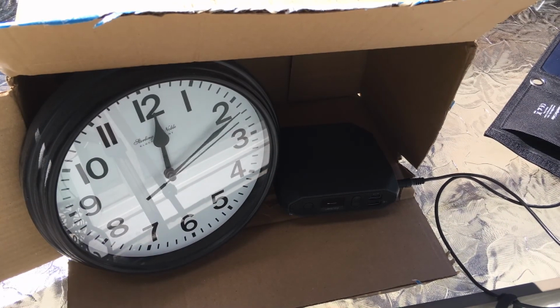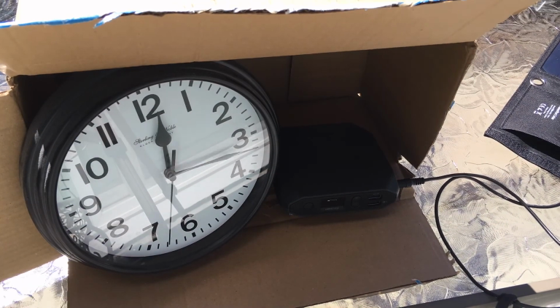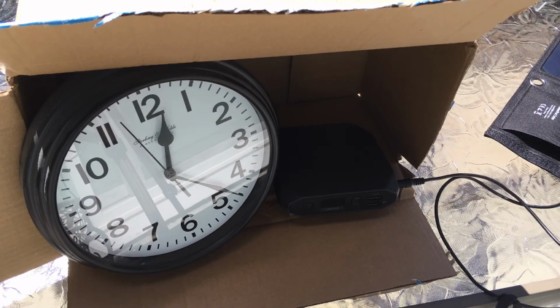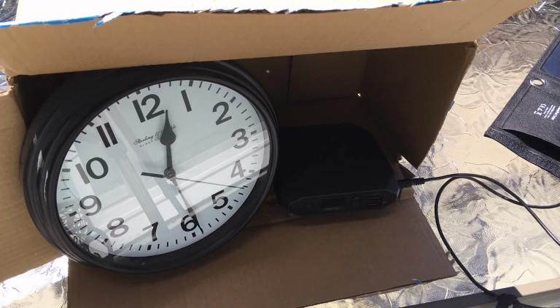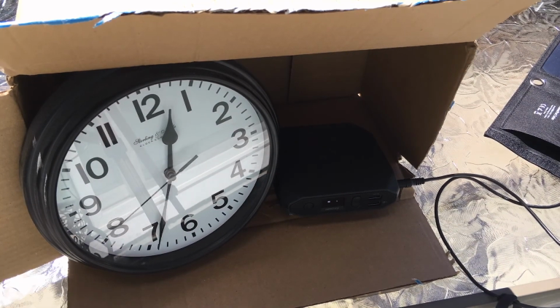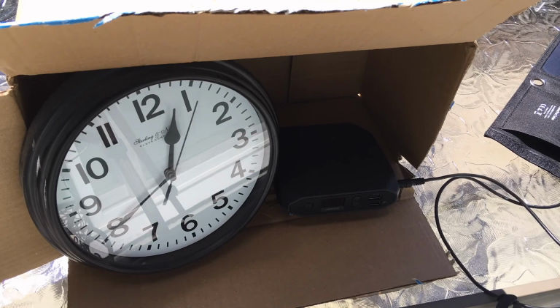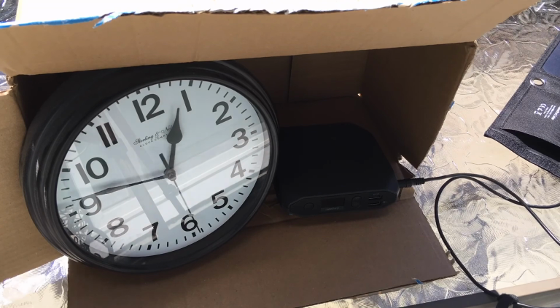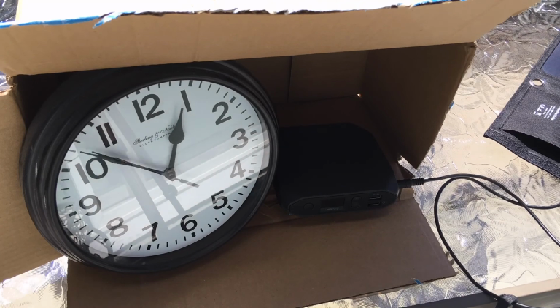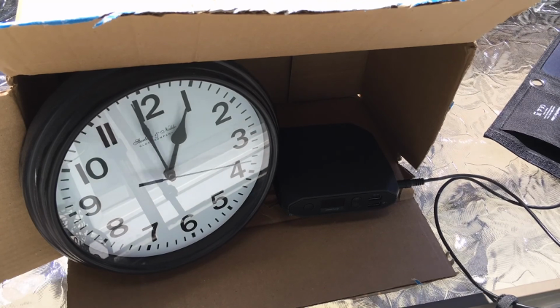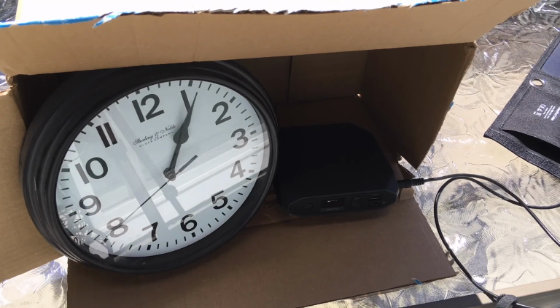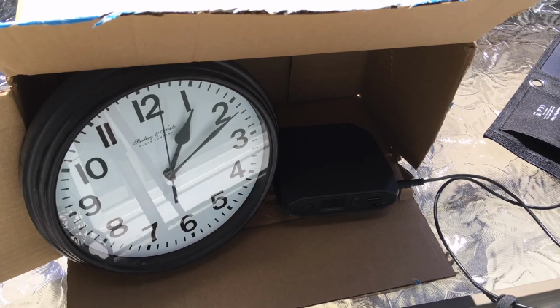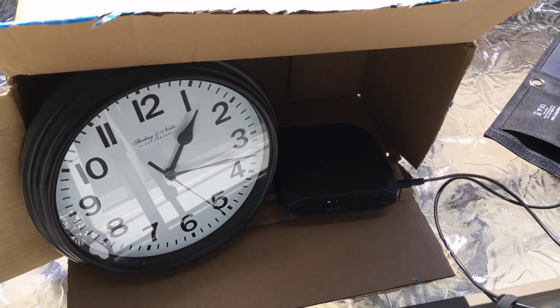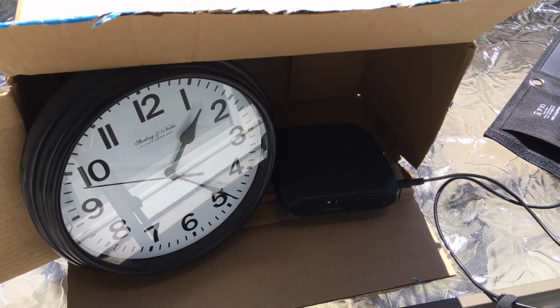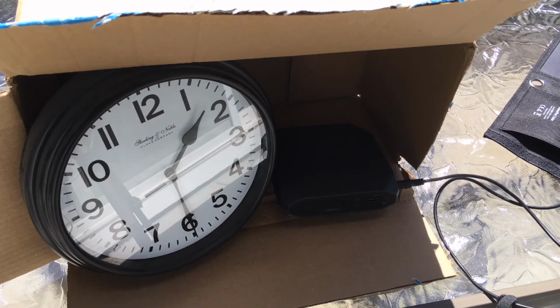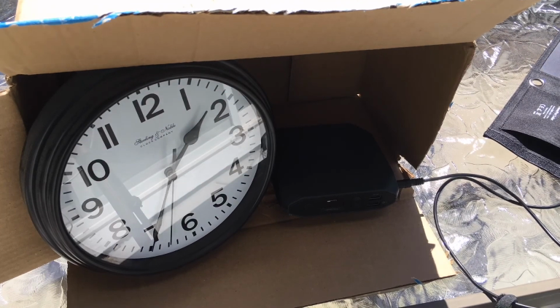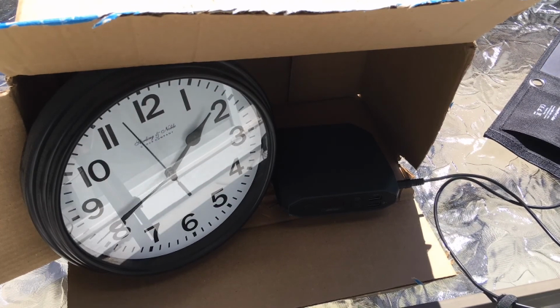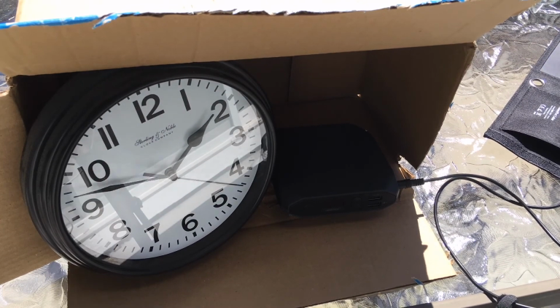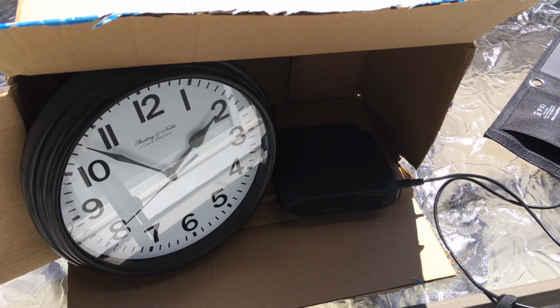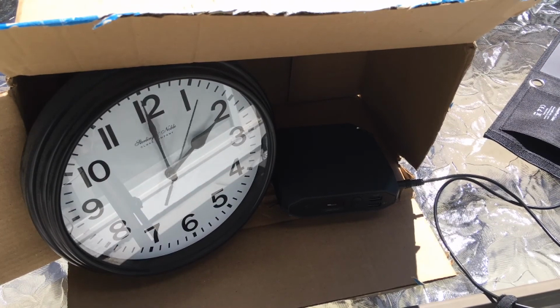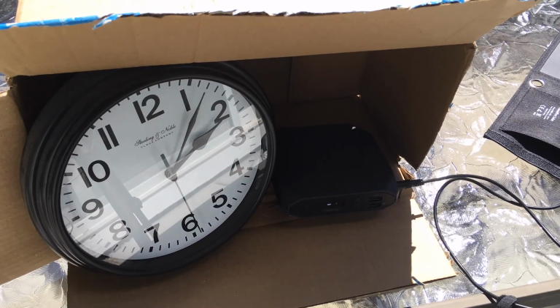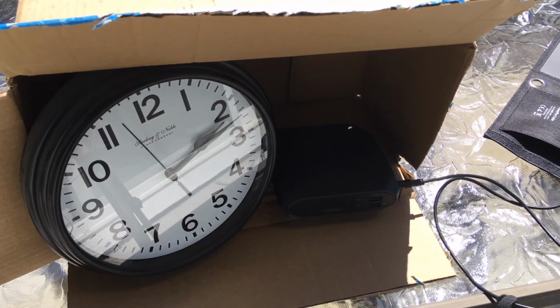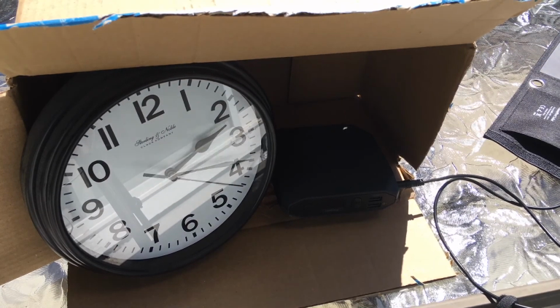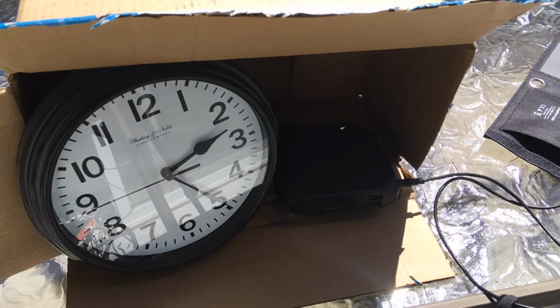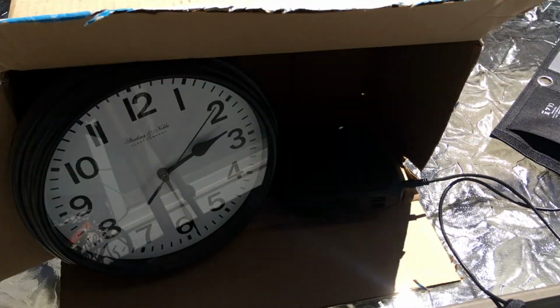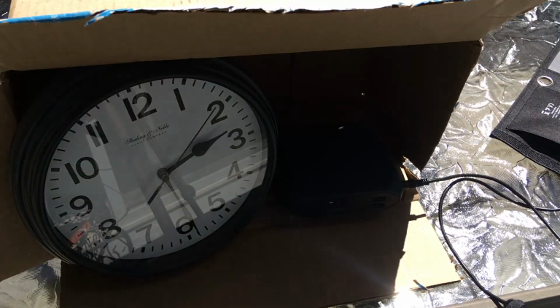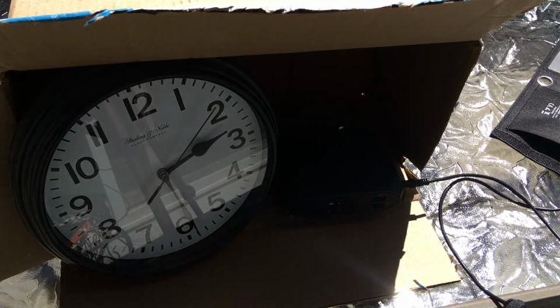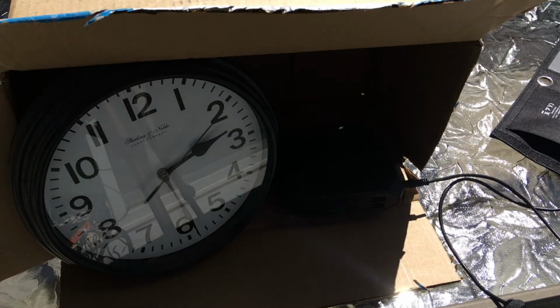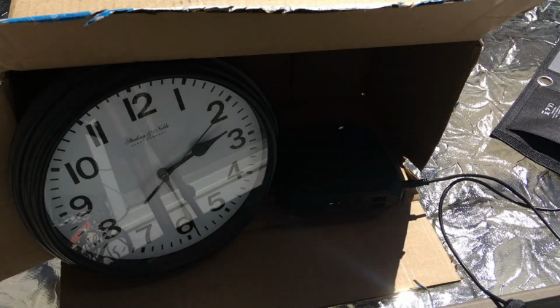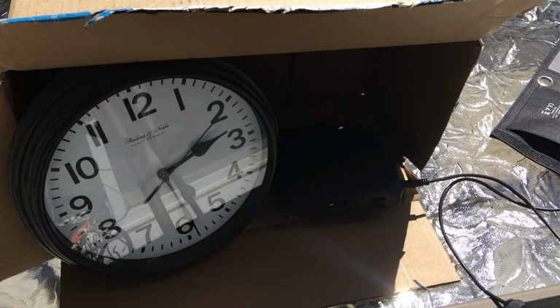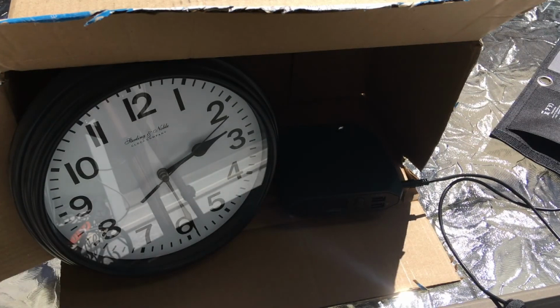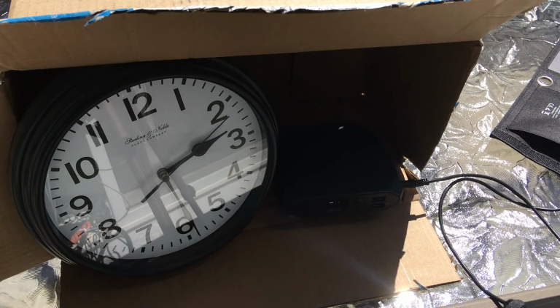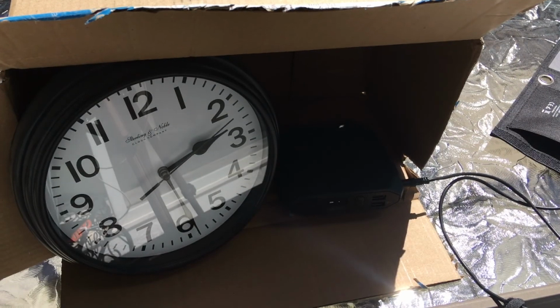More time lapsing here — and again the screen looks like it's flashing, but trust me it's steady and it's steadily getting charged.